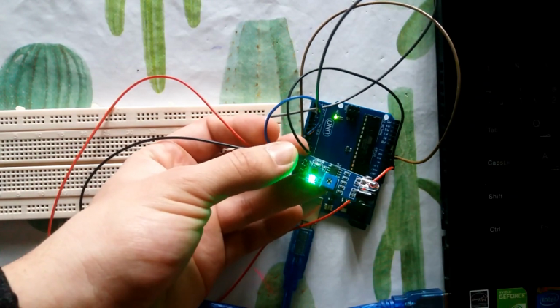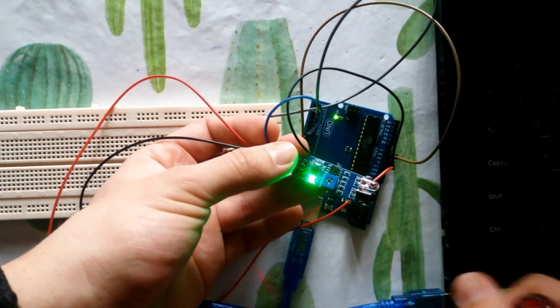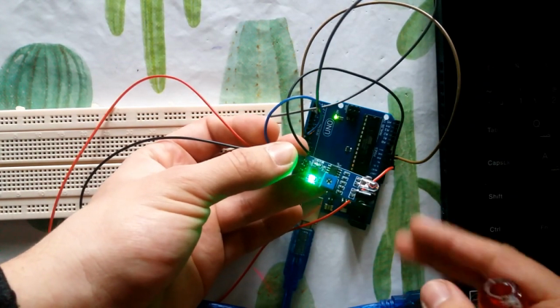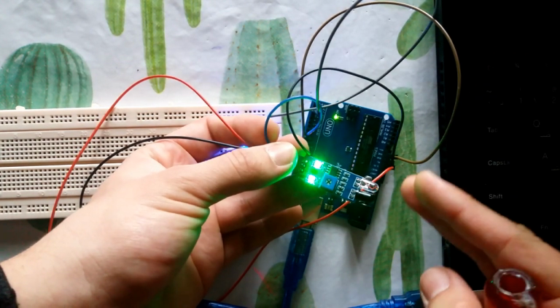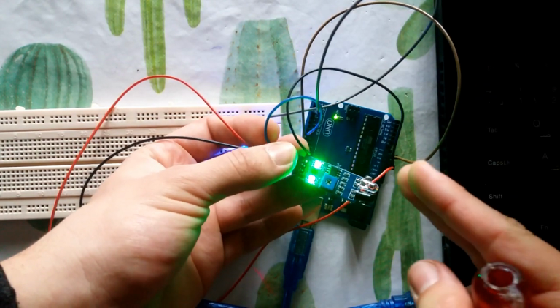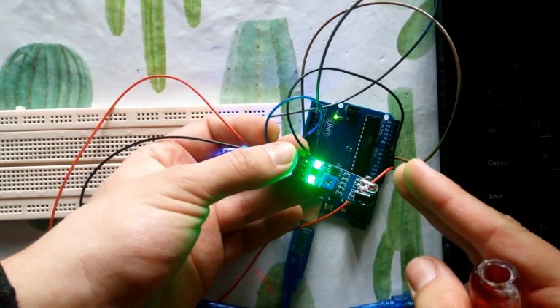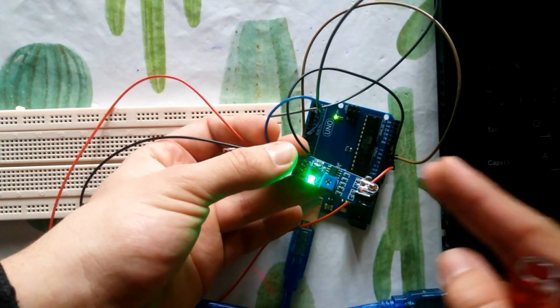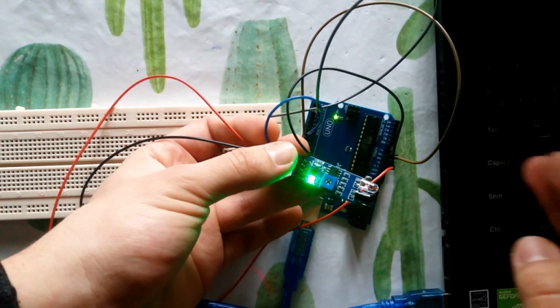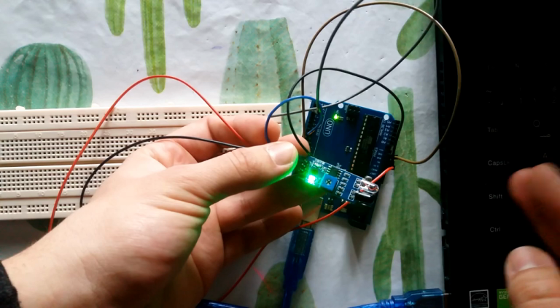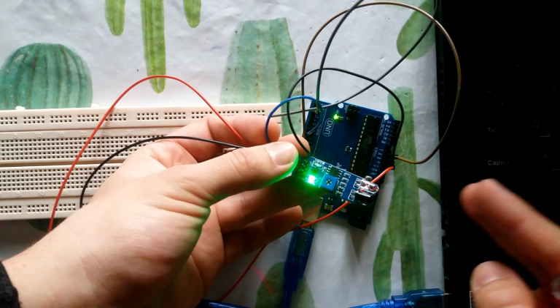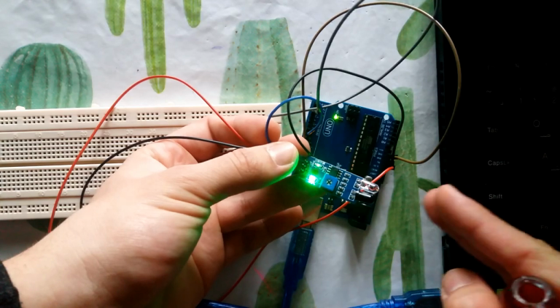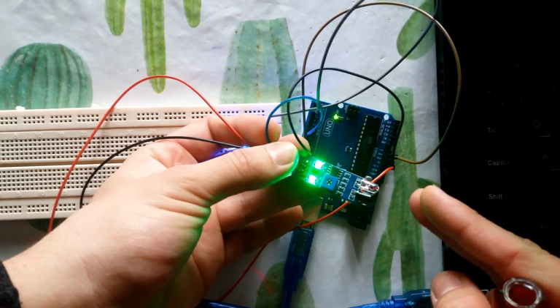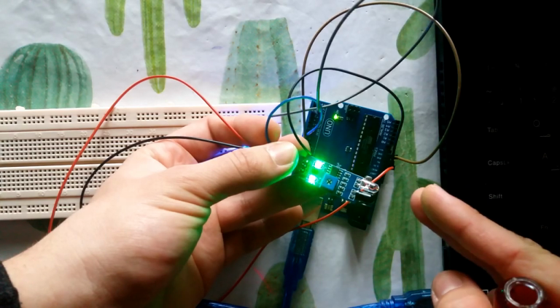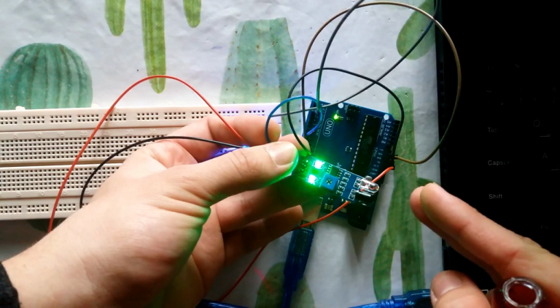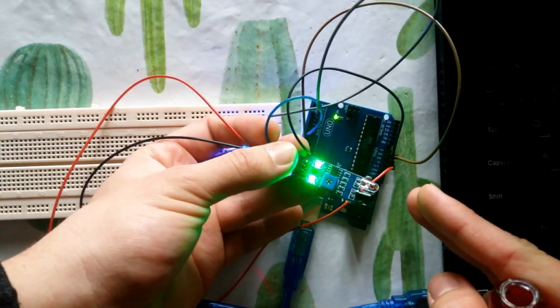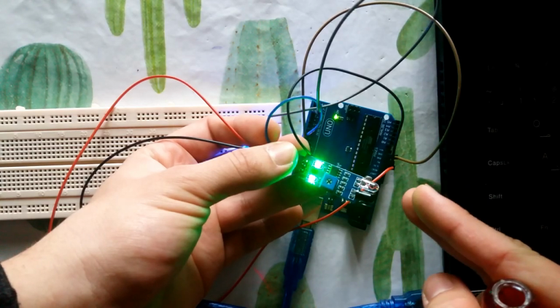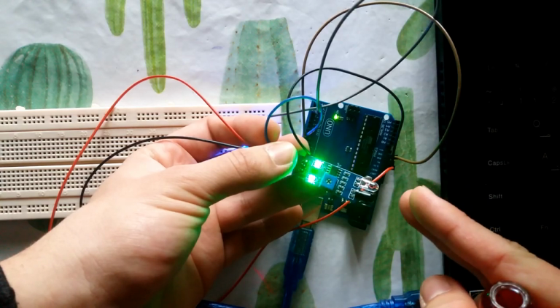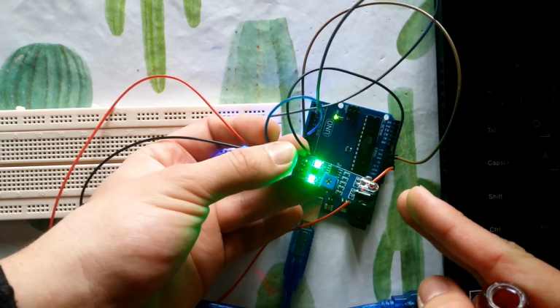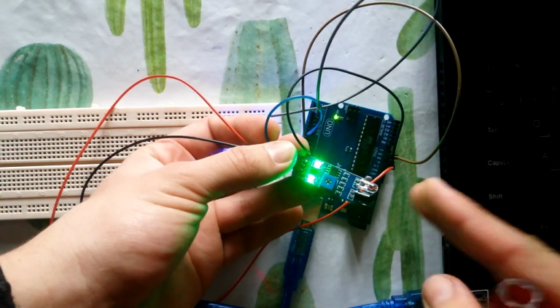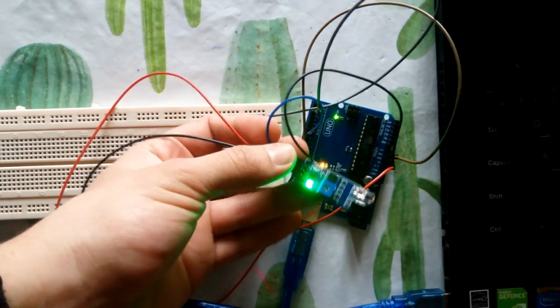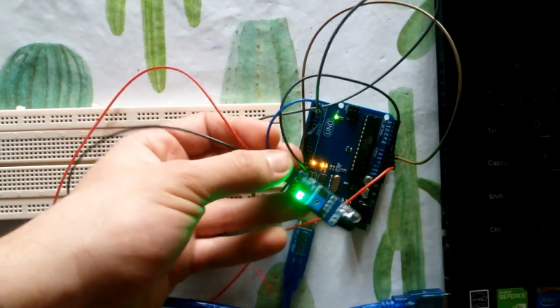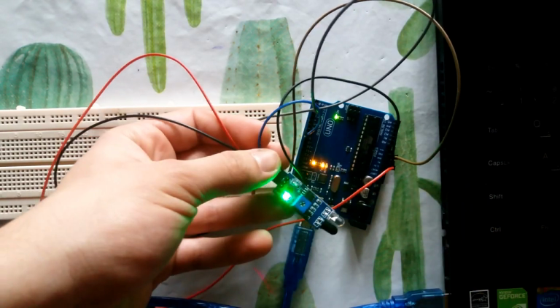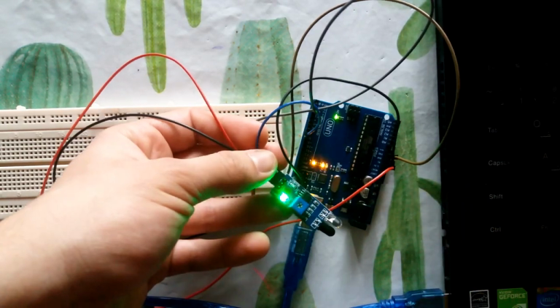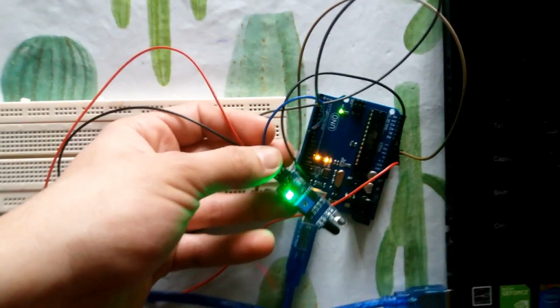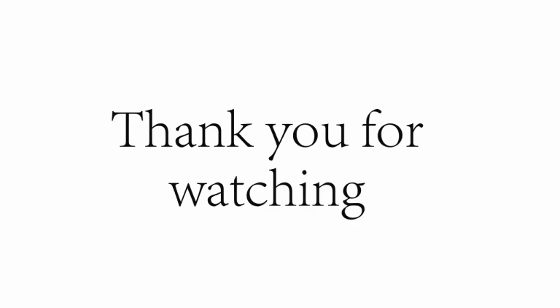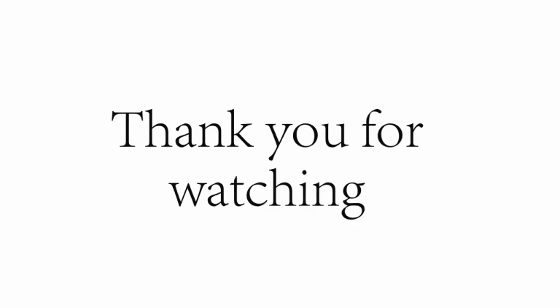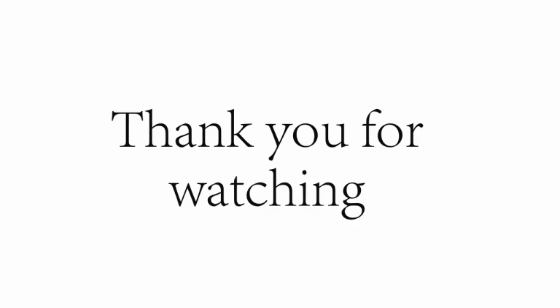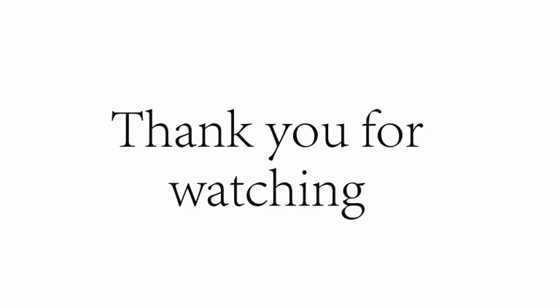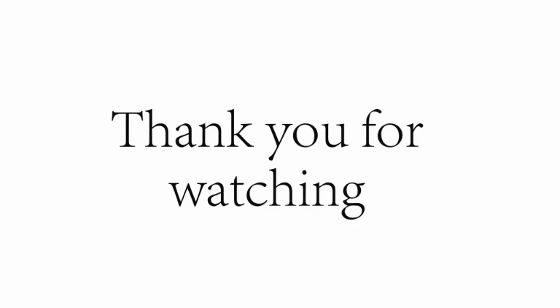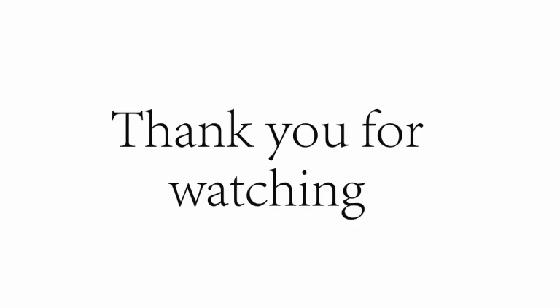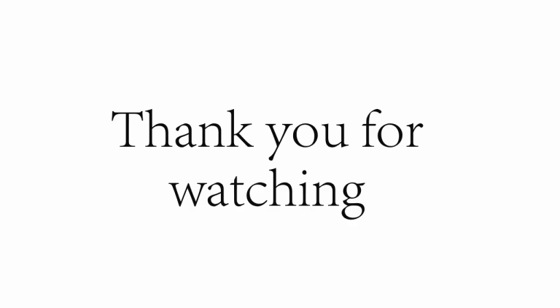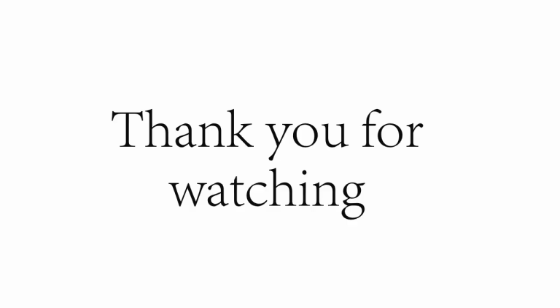That's all for this video. If you liked it, don't forget to subscribe and like our channel. Thank you for watching.